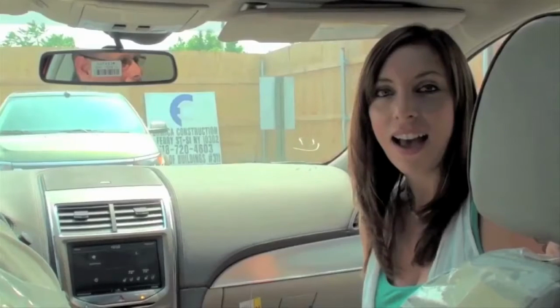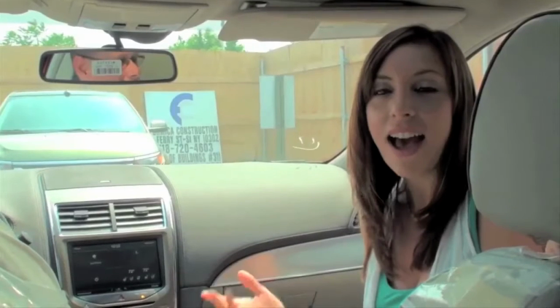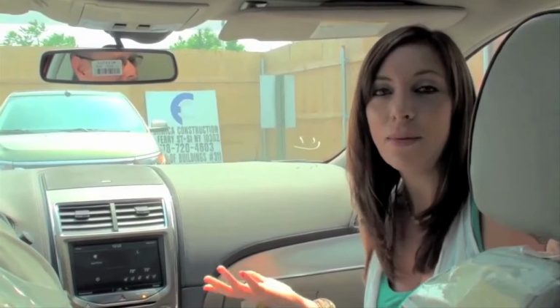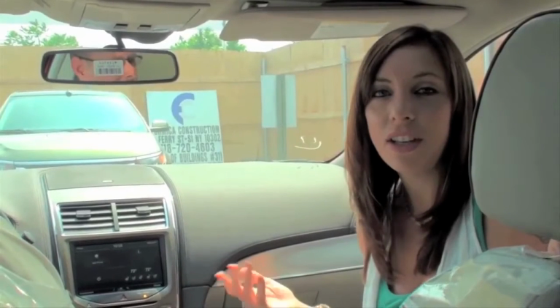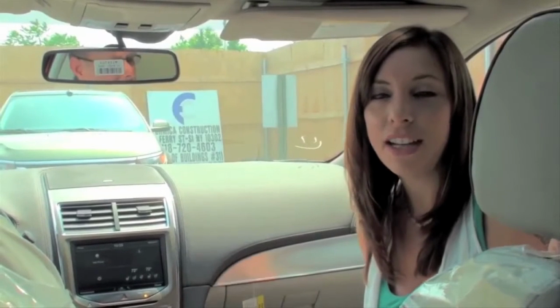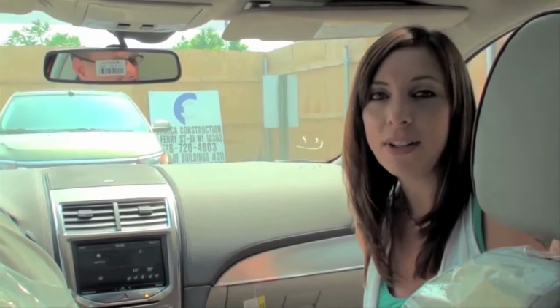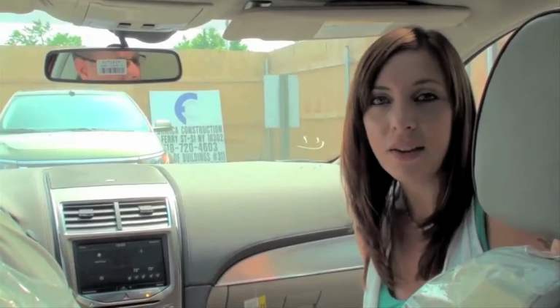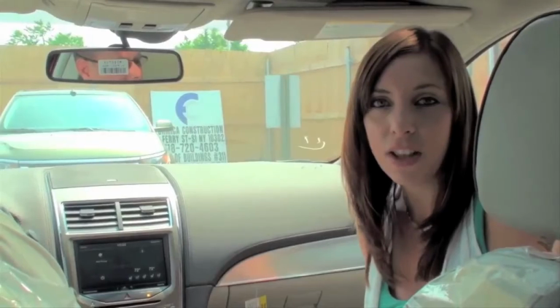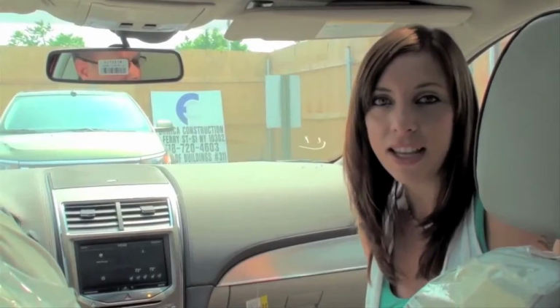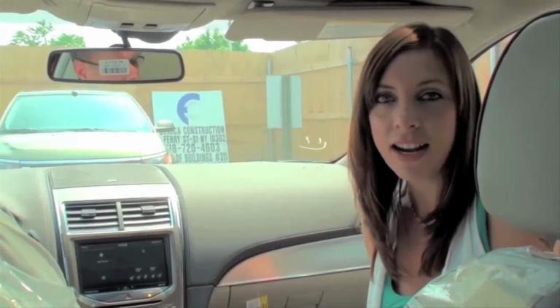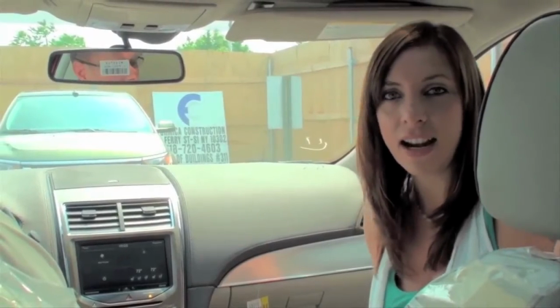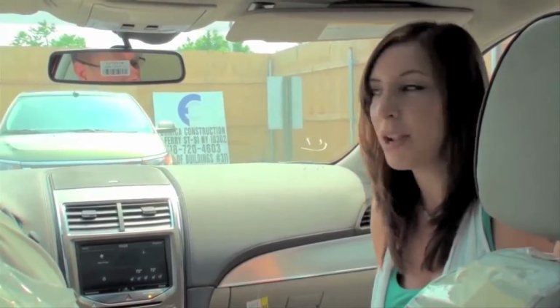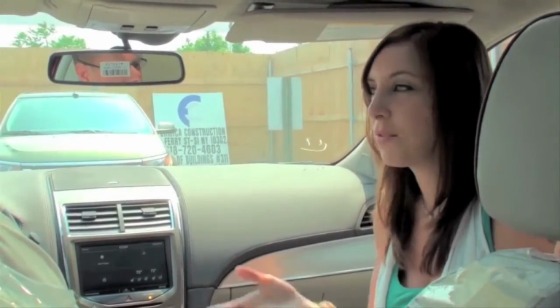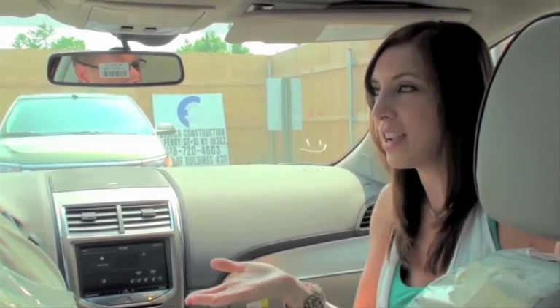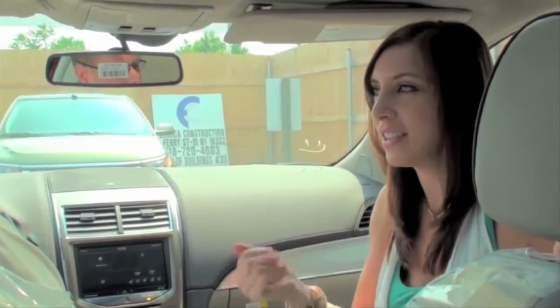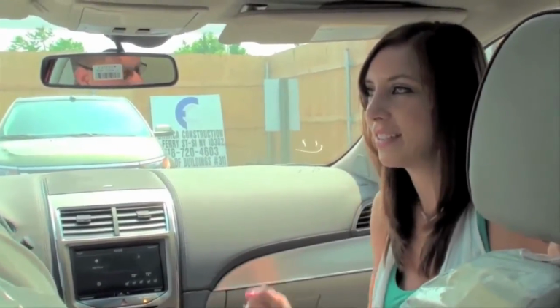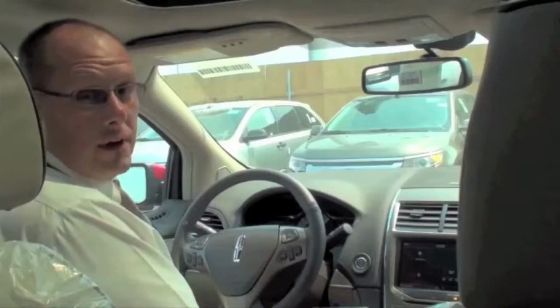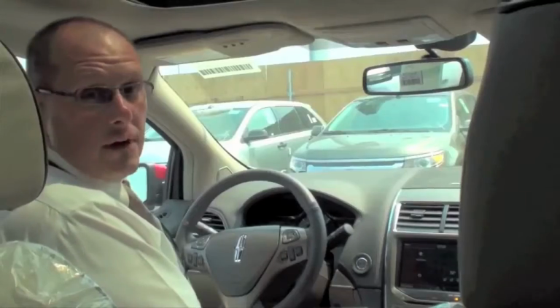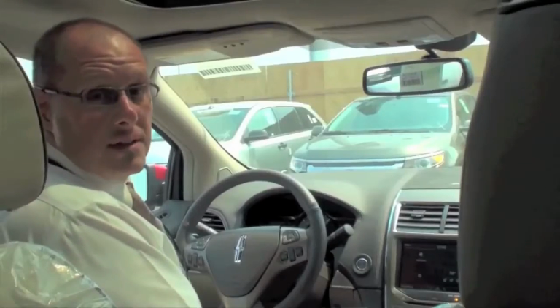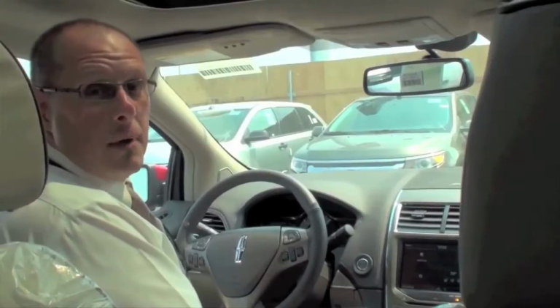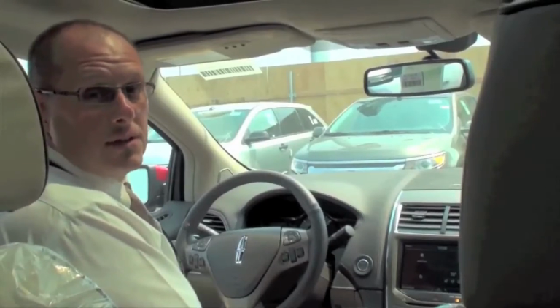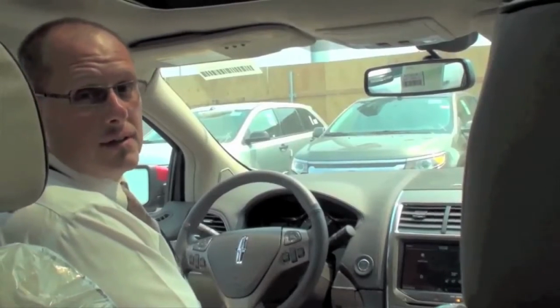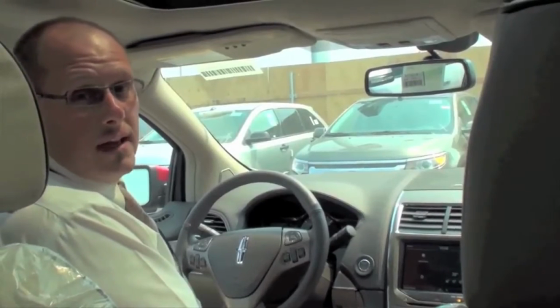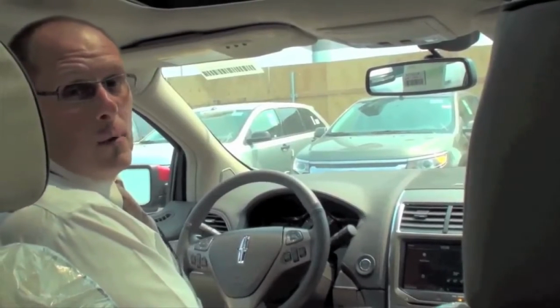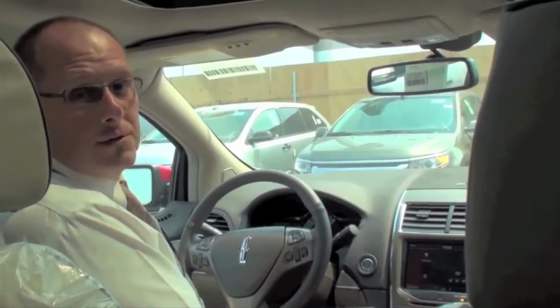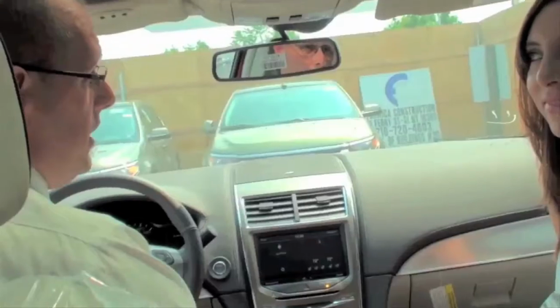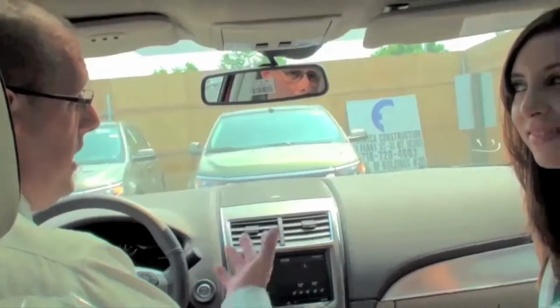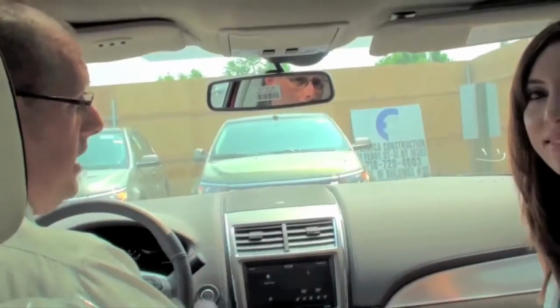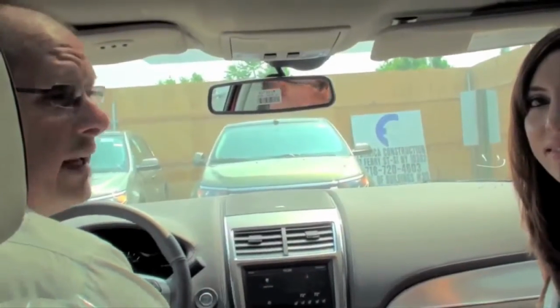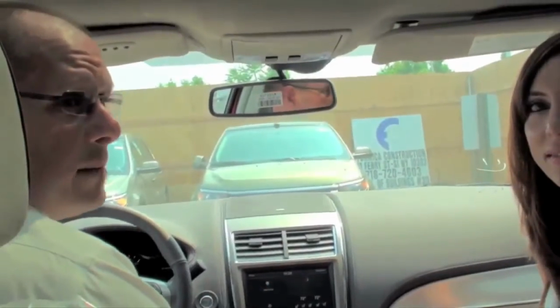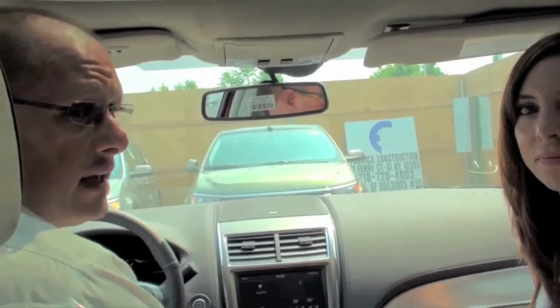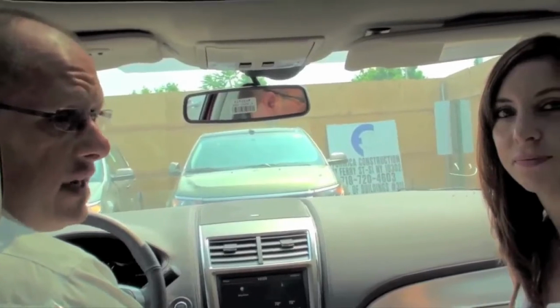Hi, I'm Jill here with Dana Ford Lincoln, and I'm here with Frank. Frank Curry, Sync Specialist, Dana Motors. We're in a Lincoln MKX today.